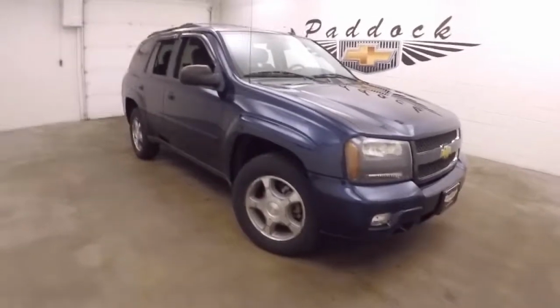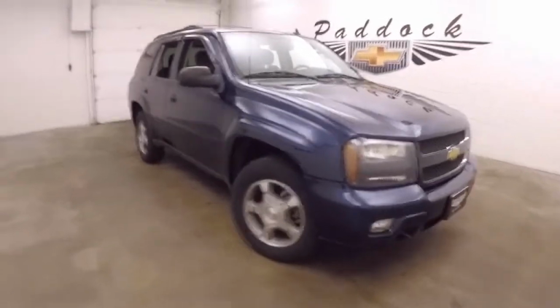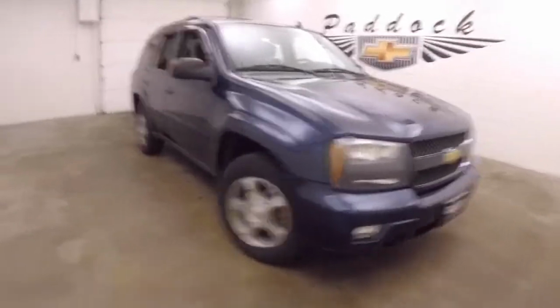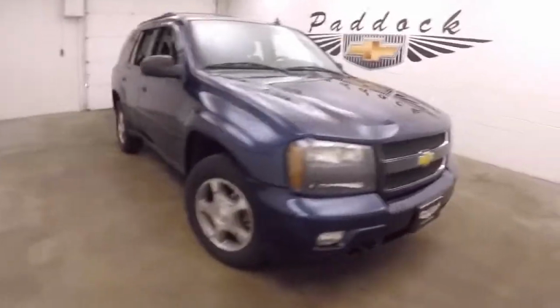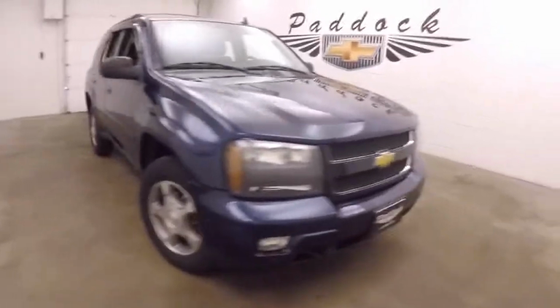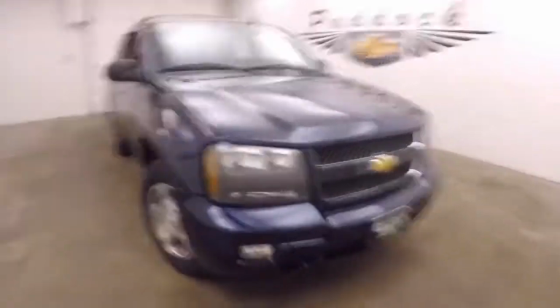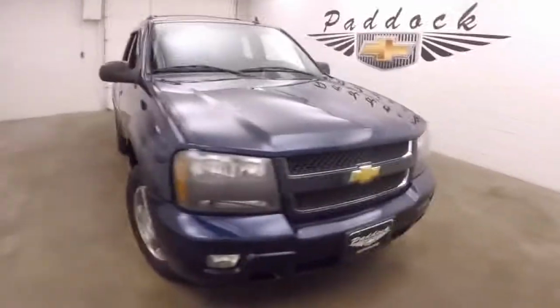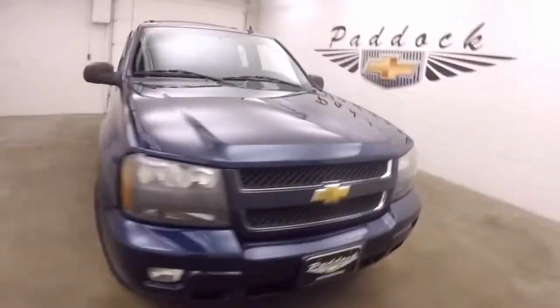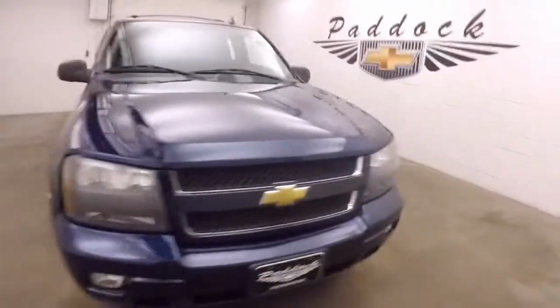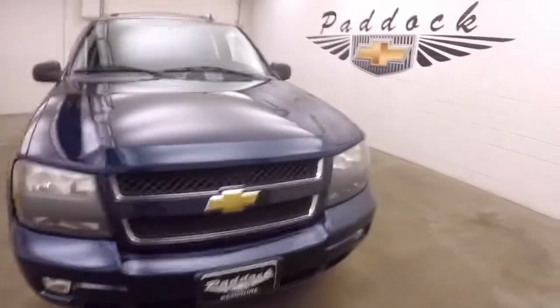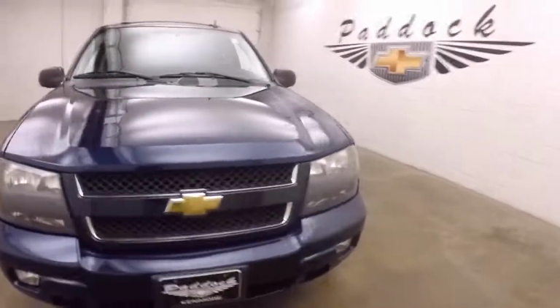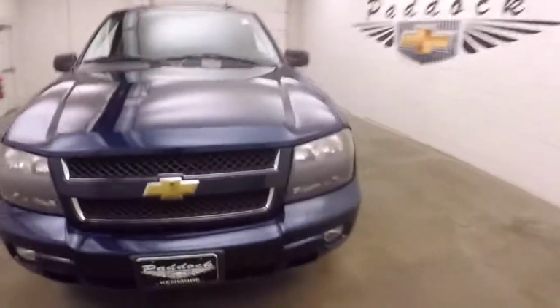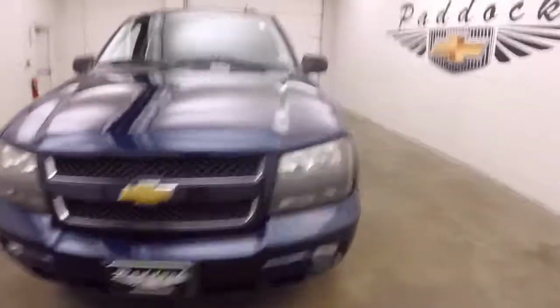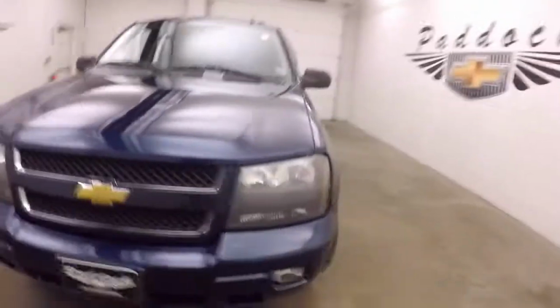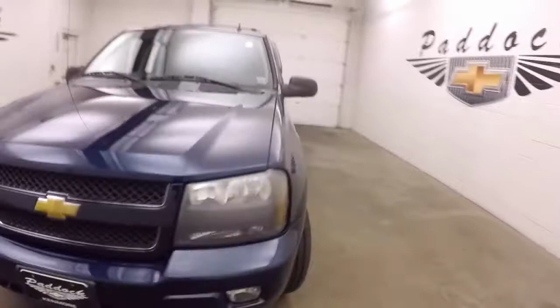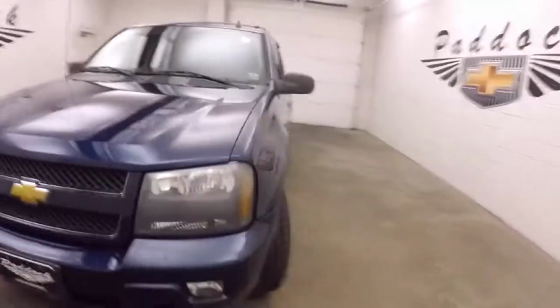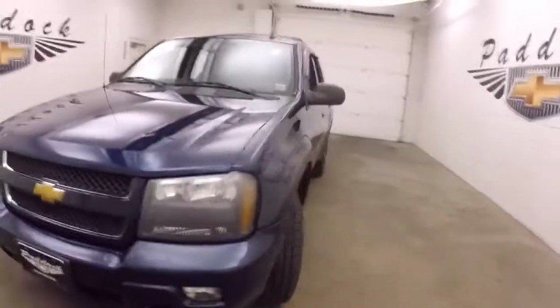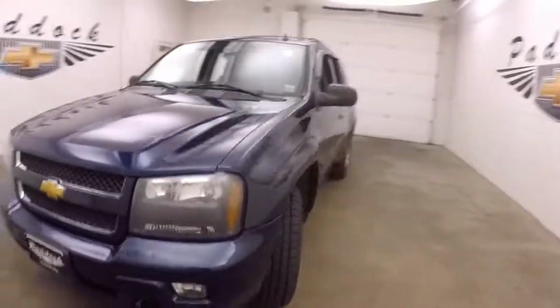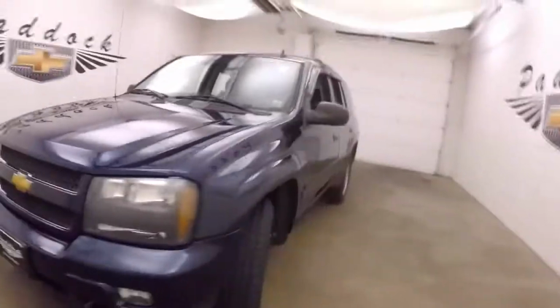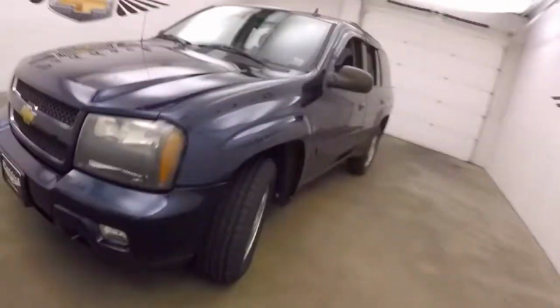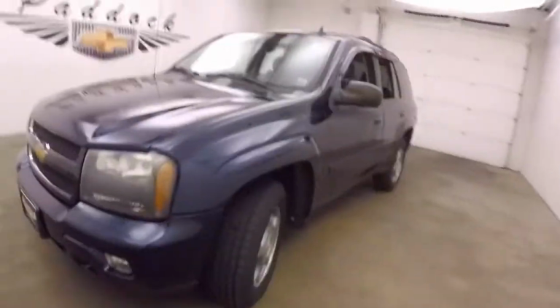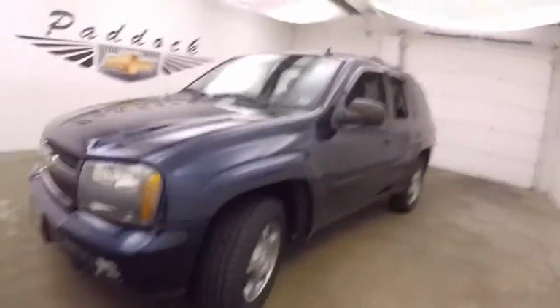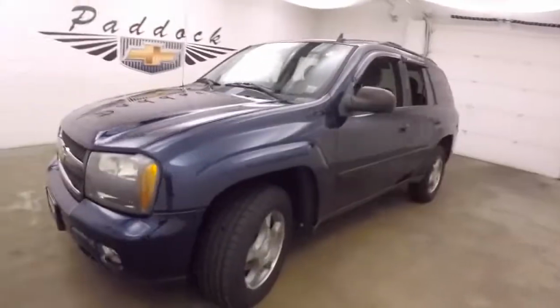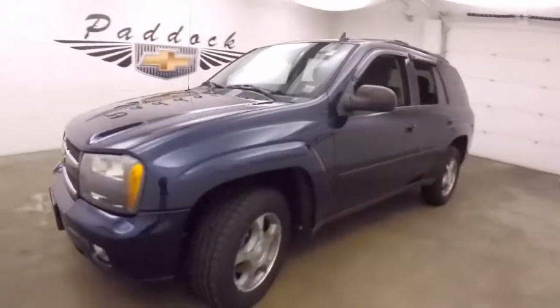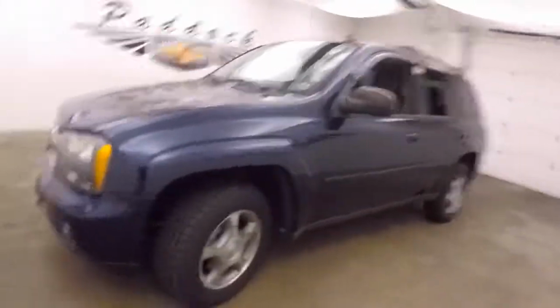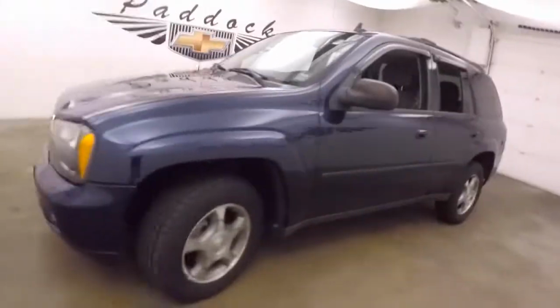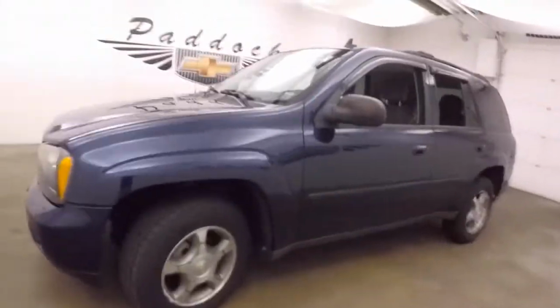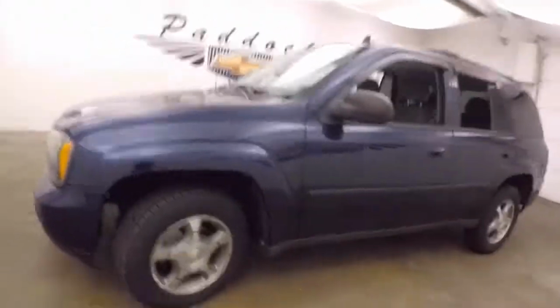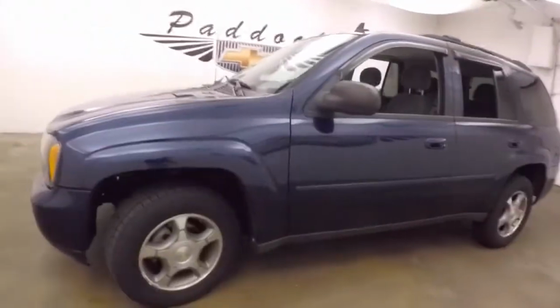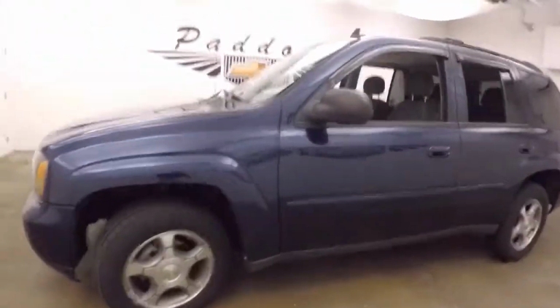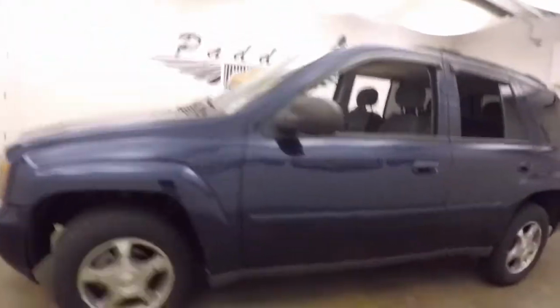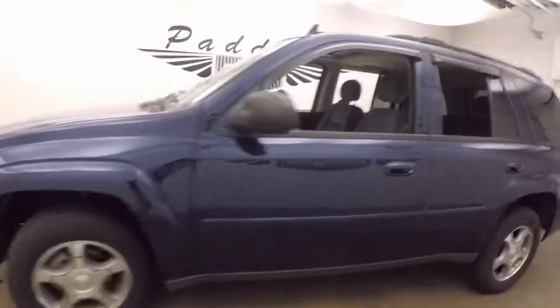2009 Chevy Trailblazer, nice midnight blue, nice alloy wheels, good tires.